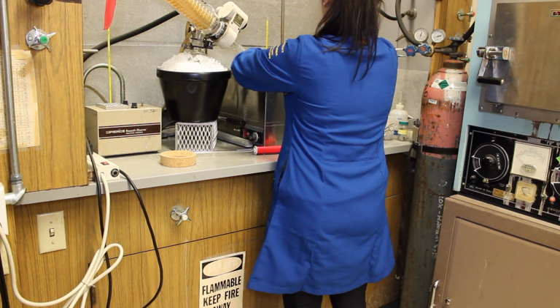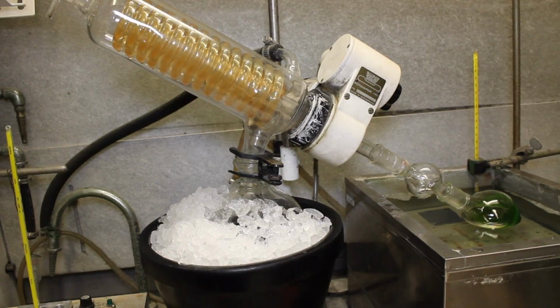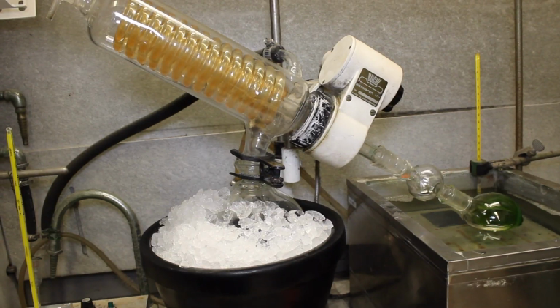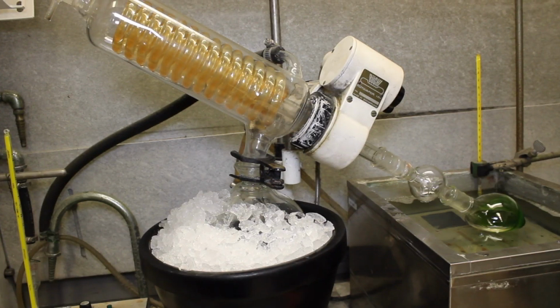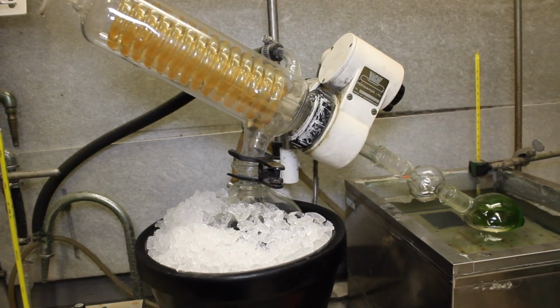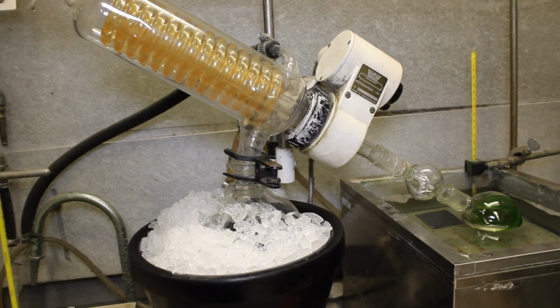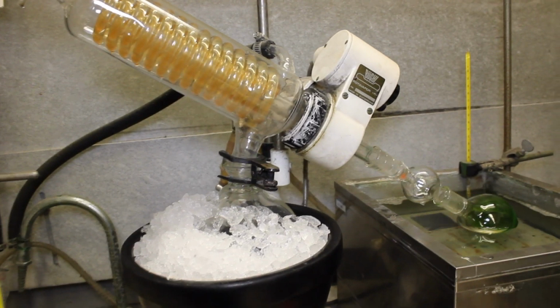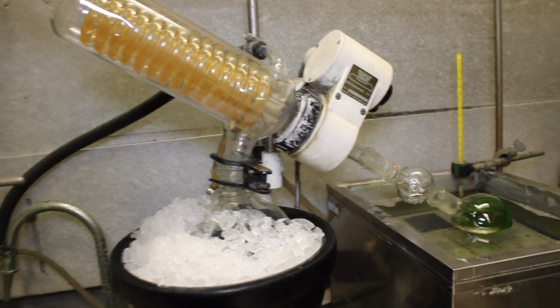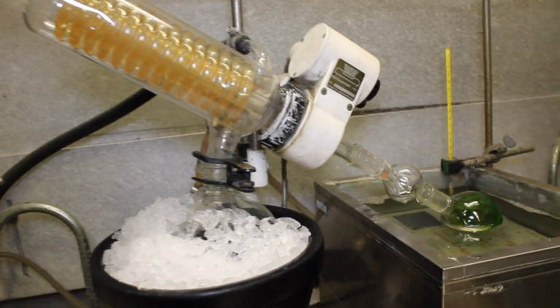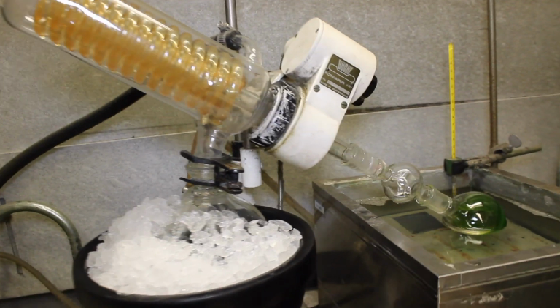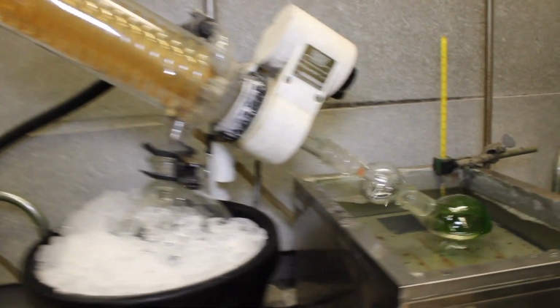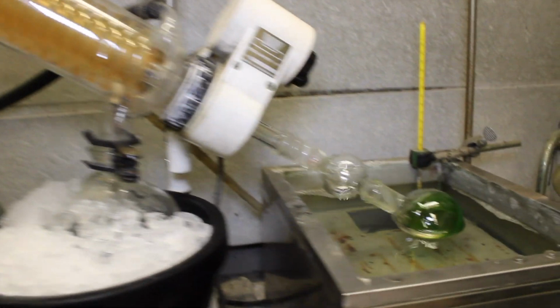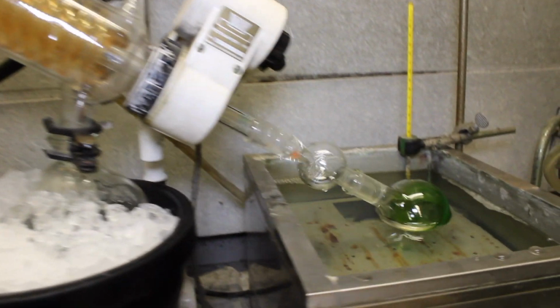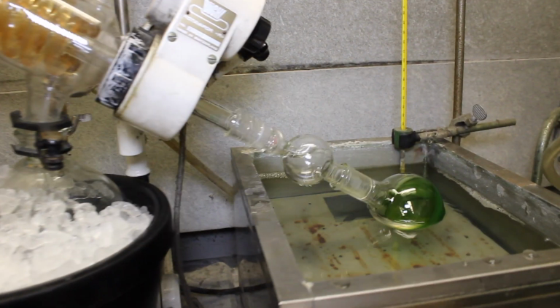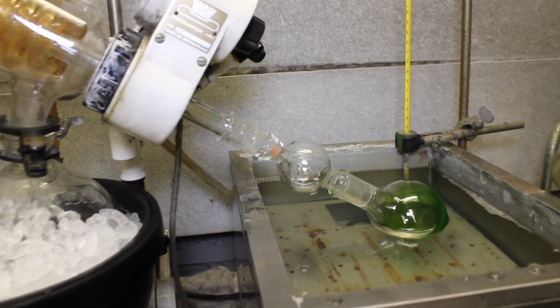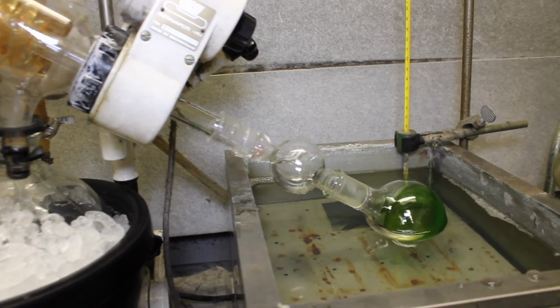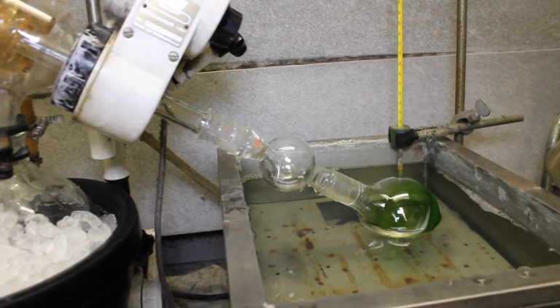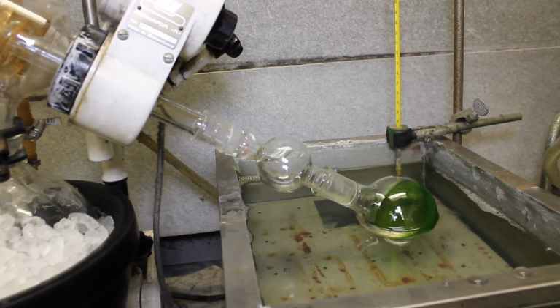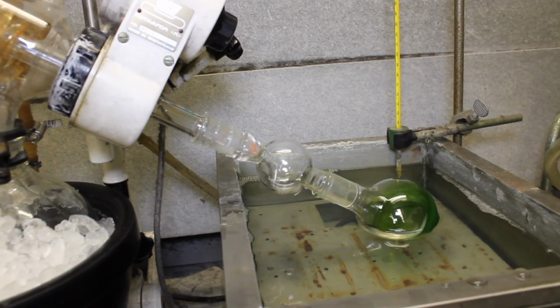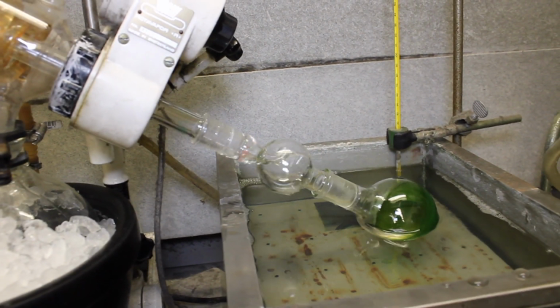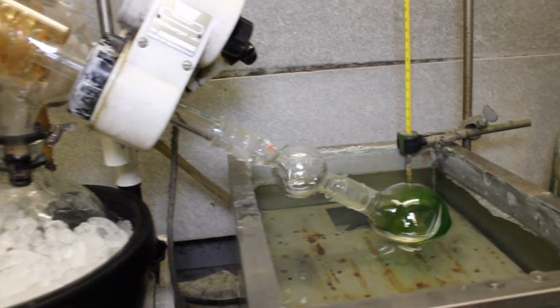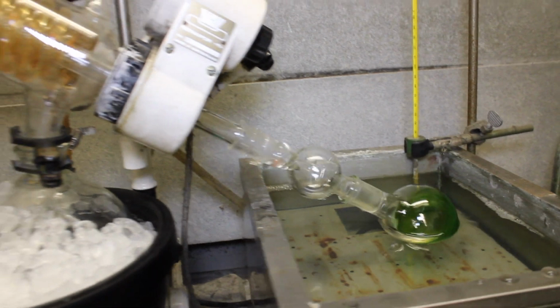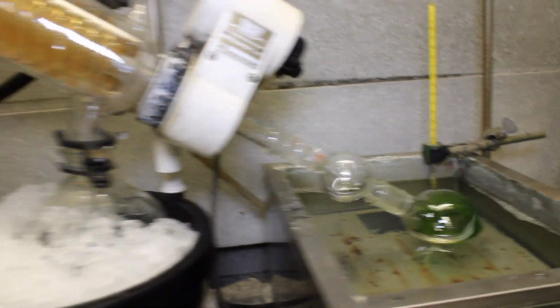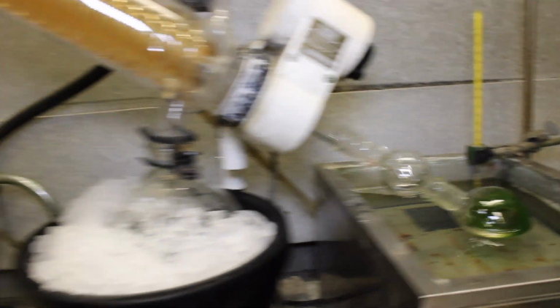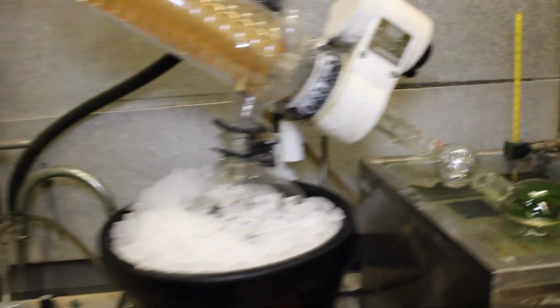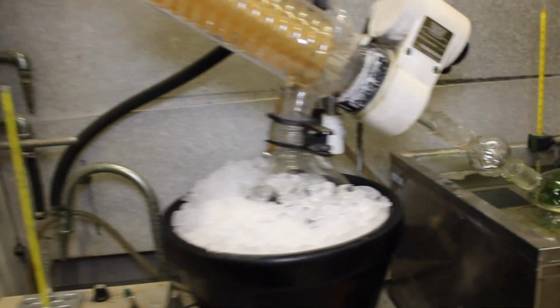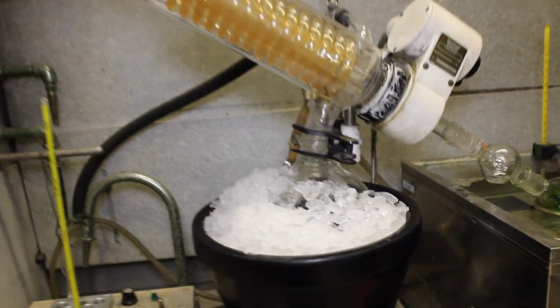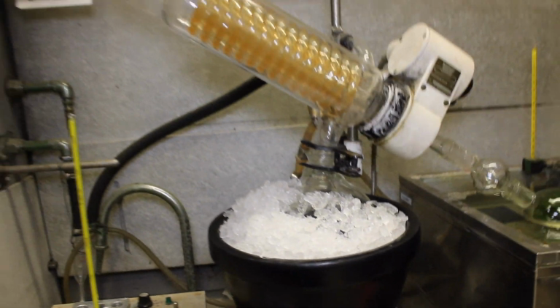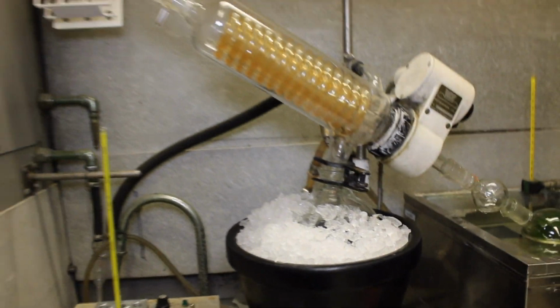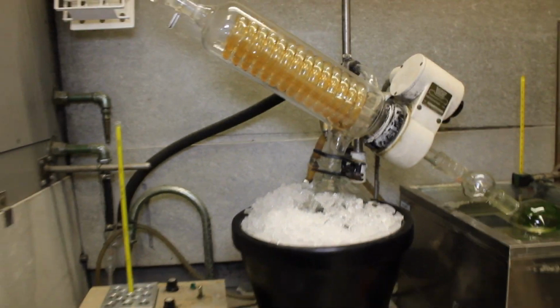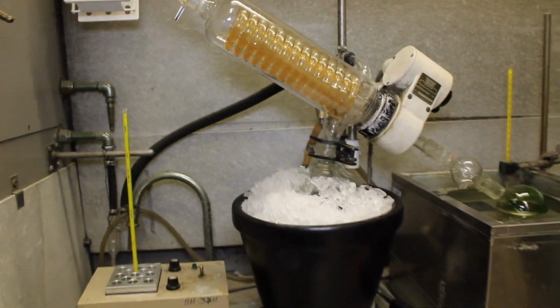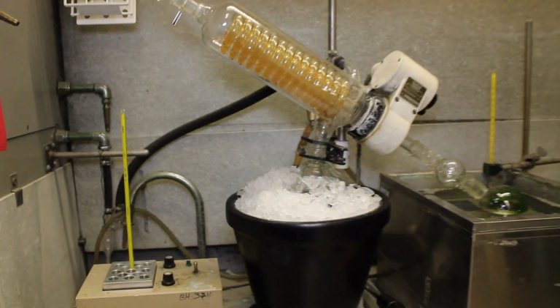So I'm setting up the rotovap right now — basically it's a machine that we use to dry our samples. I just finished centrifuging my sample and this is what it looks like after the acid addition. So now I'm just going to take the lower layer using a pipette and put it into my round bottom flask. This is the rotovap.